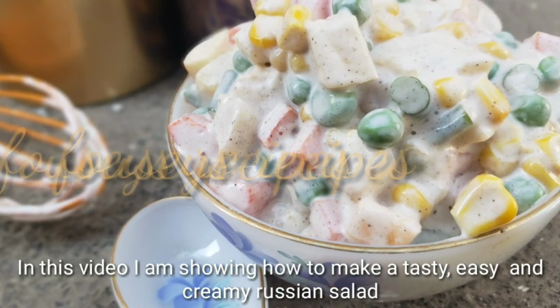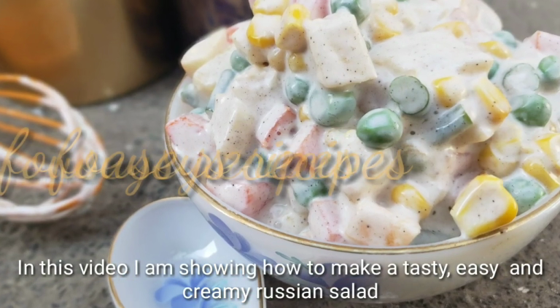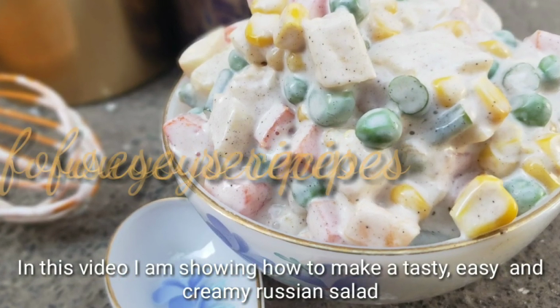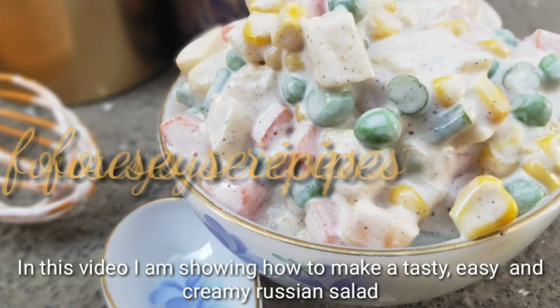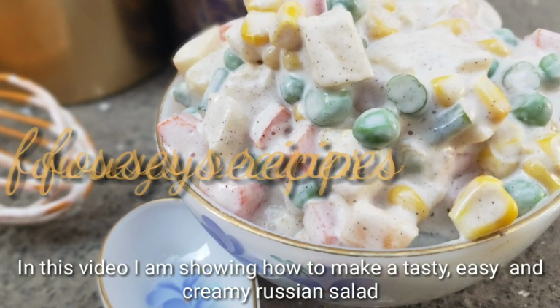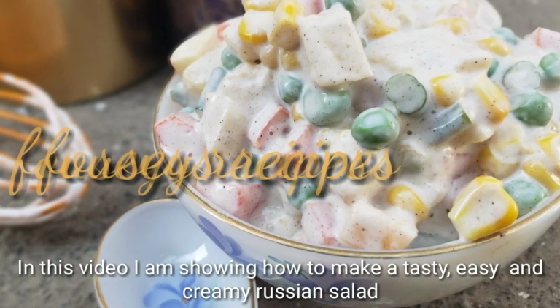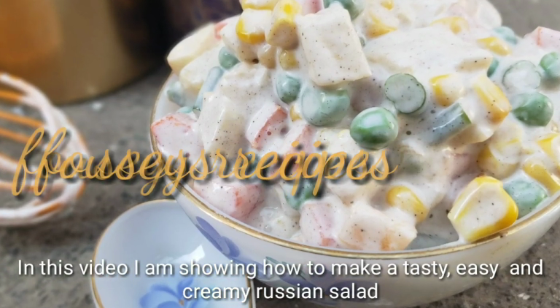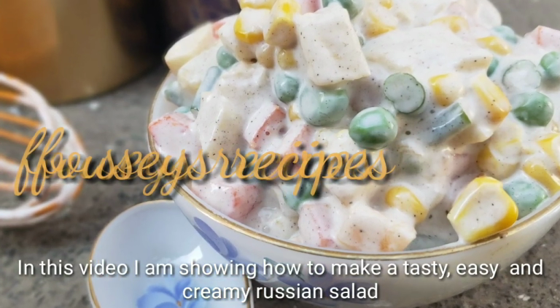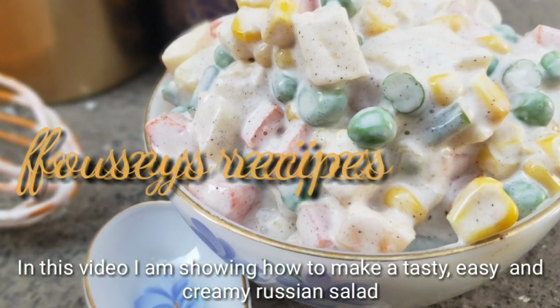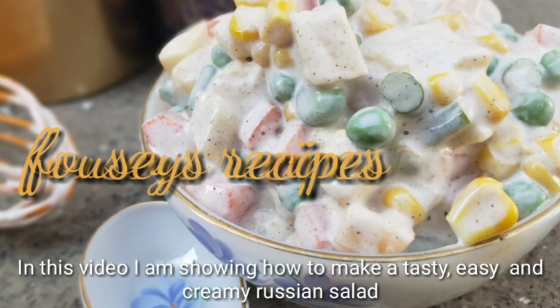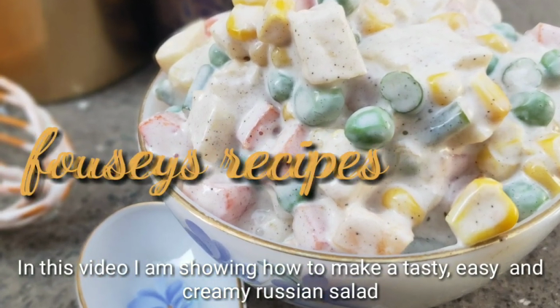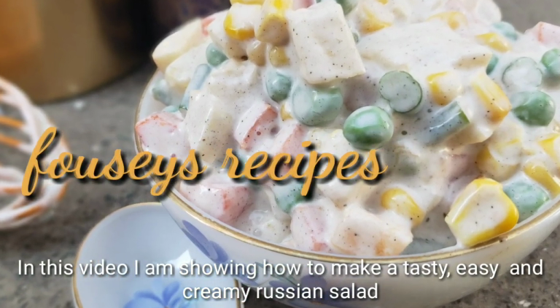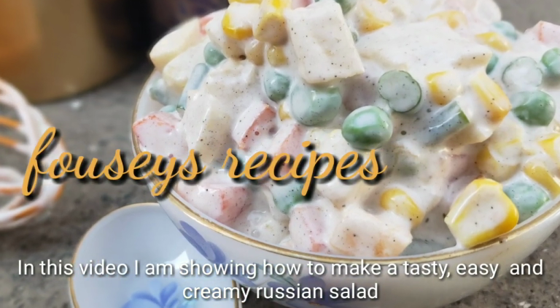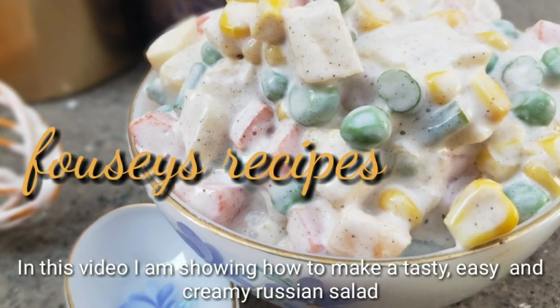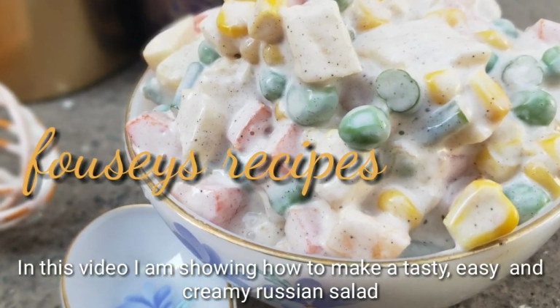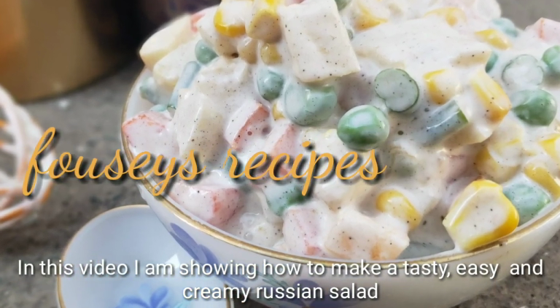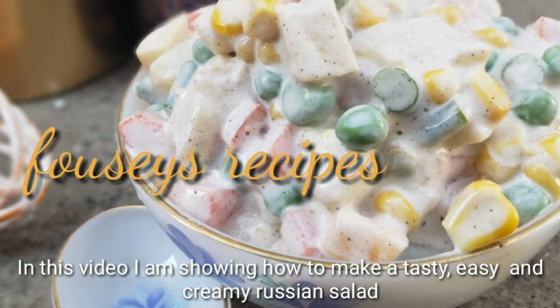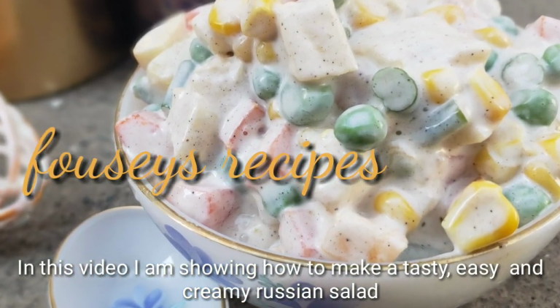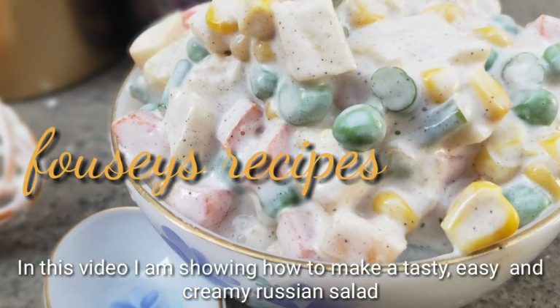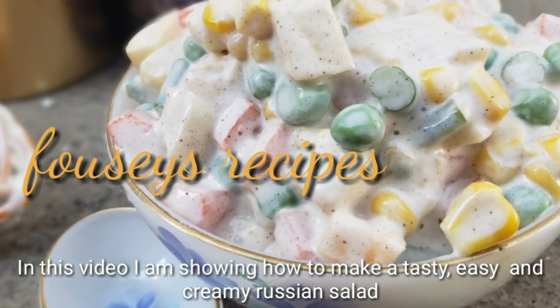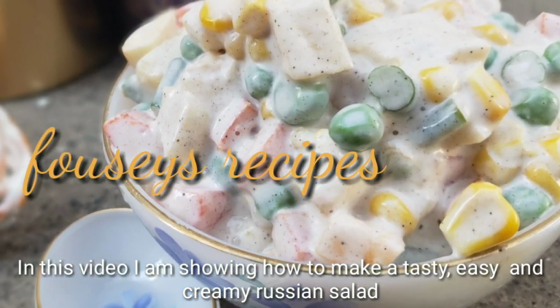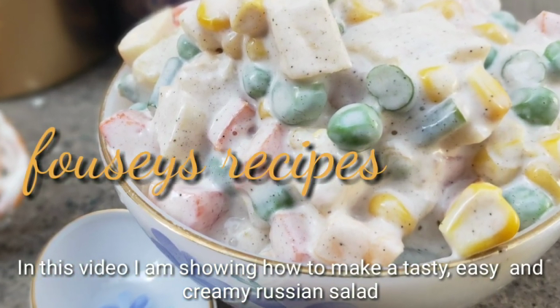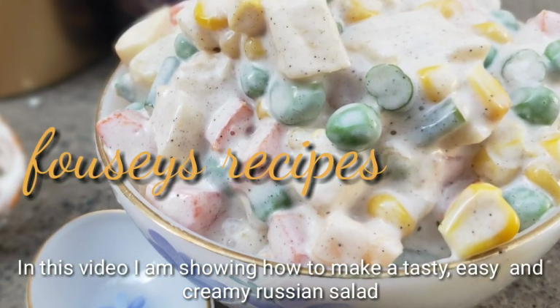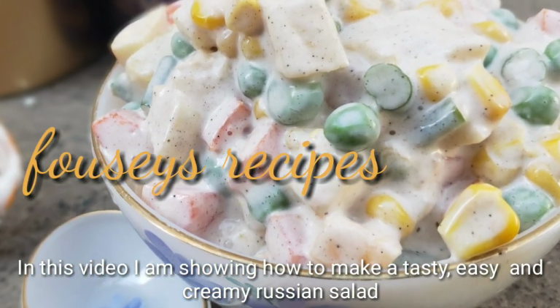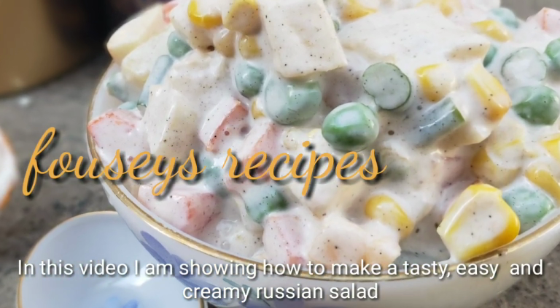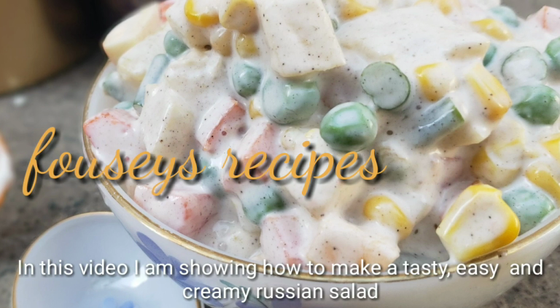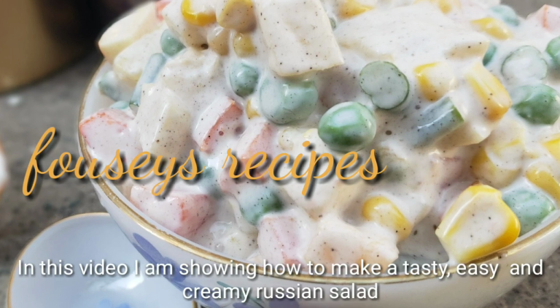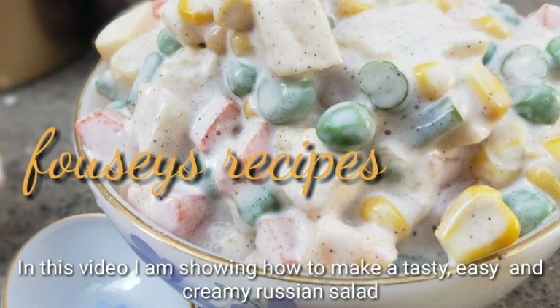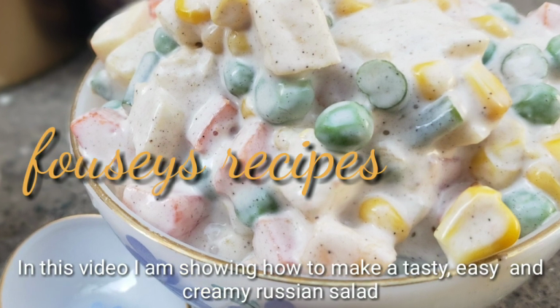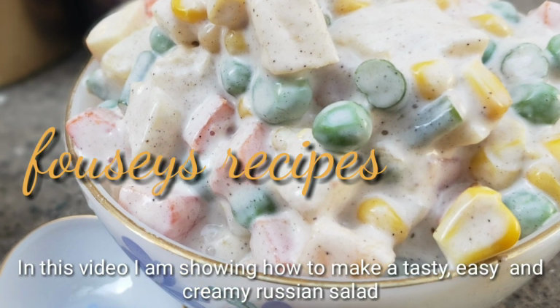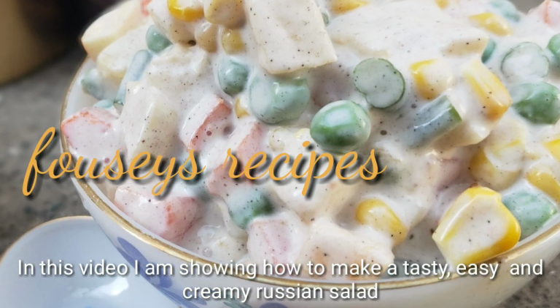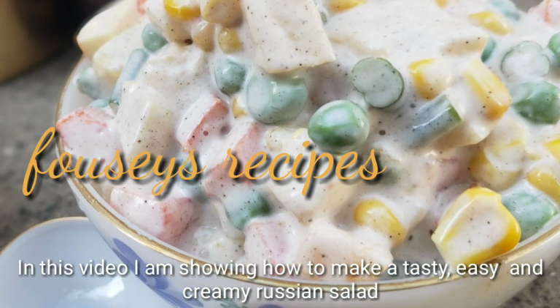Hi friends! Today we are going to eat Russian salad. Now we are going to eat it.